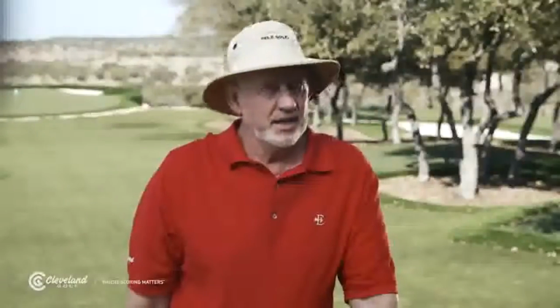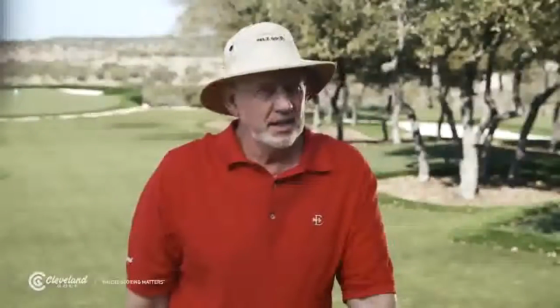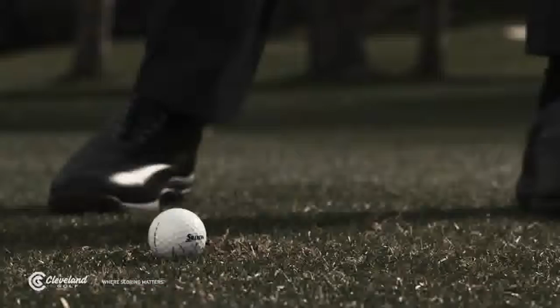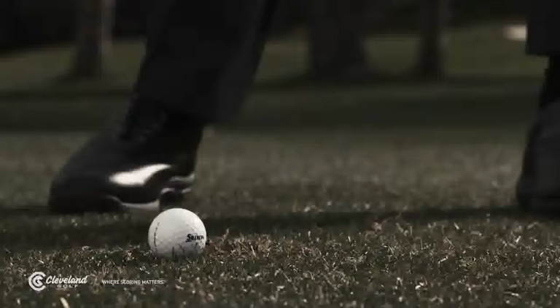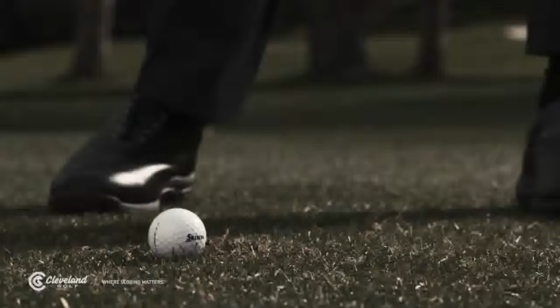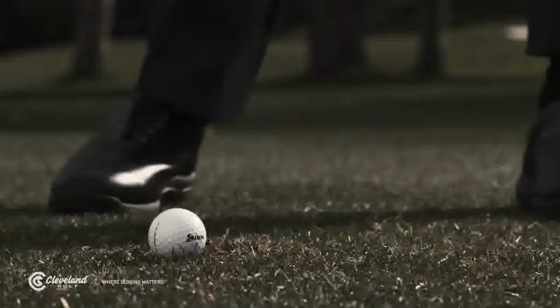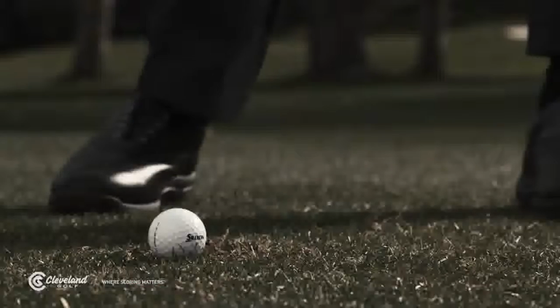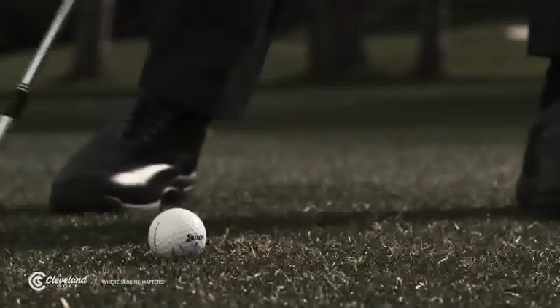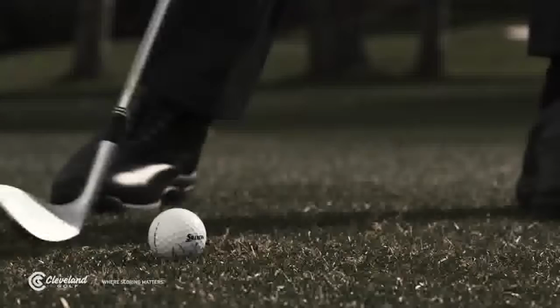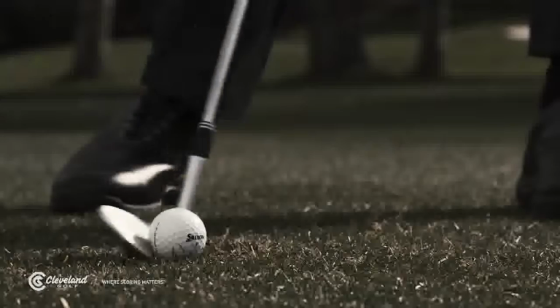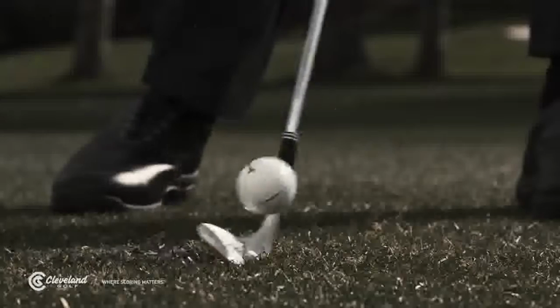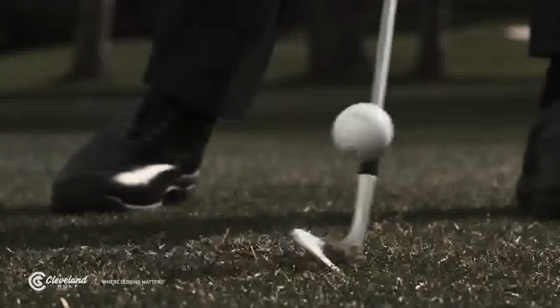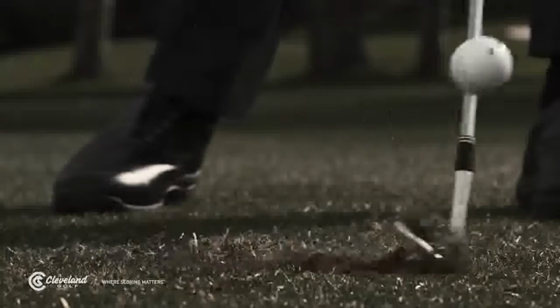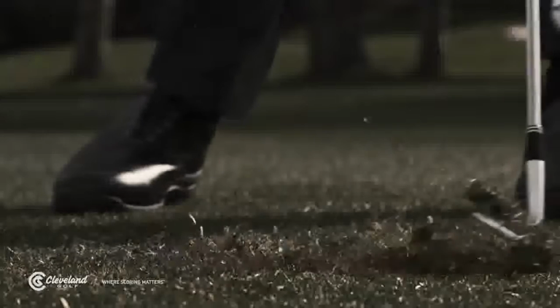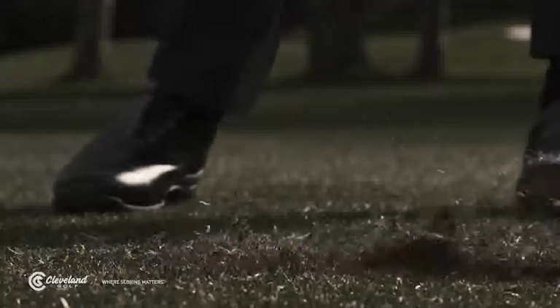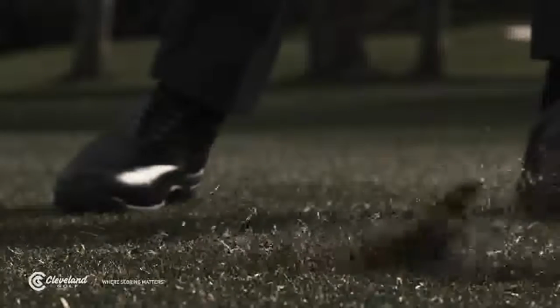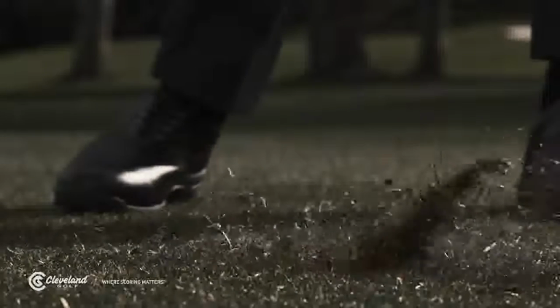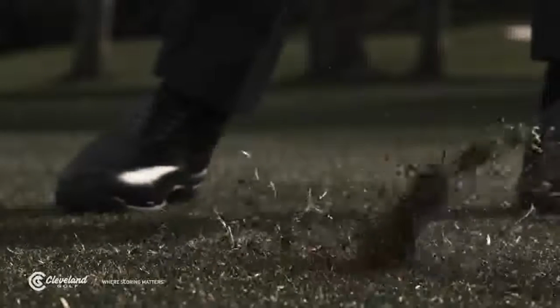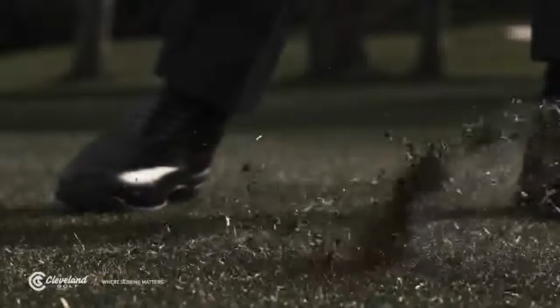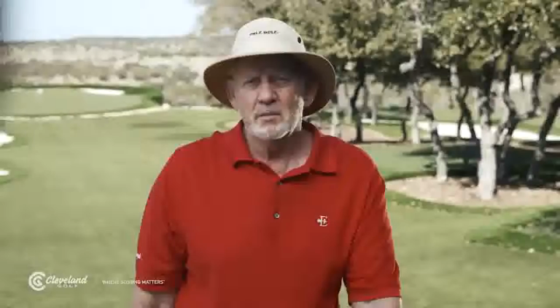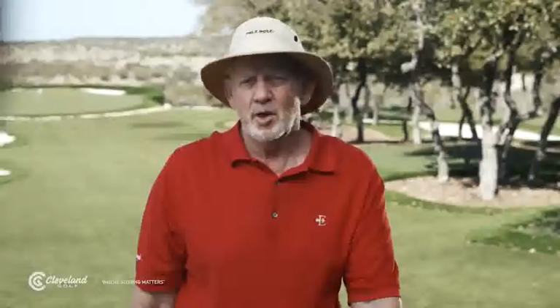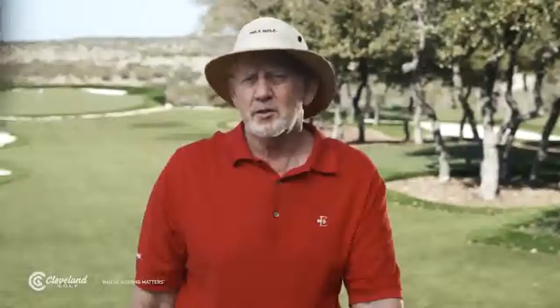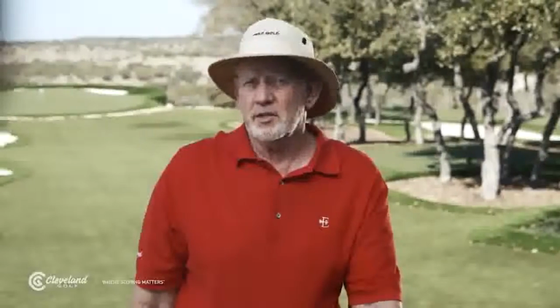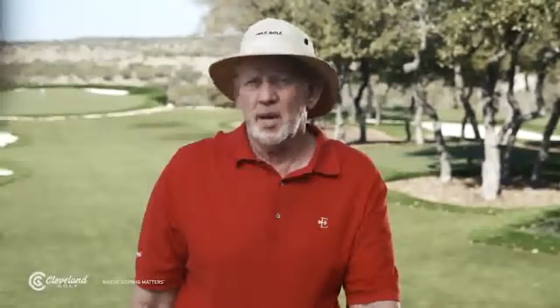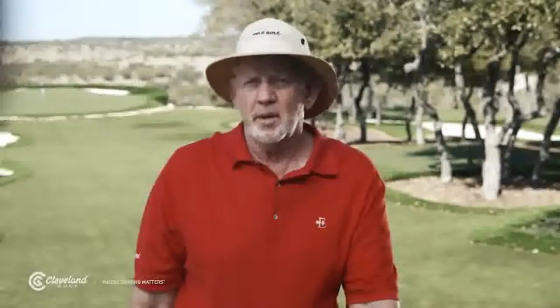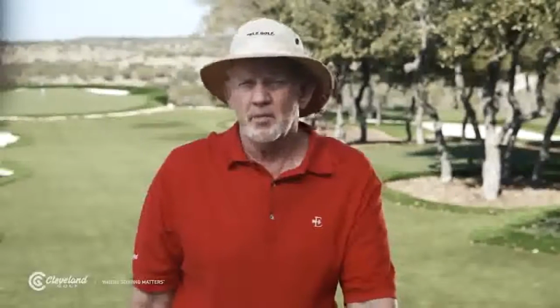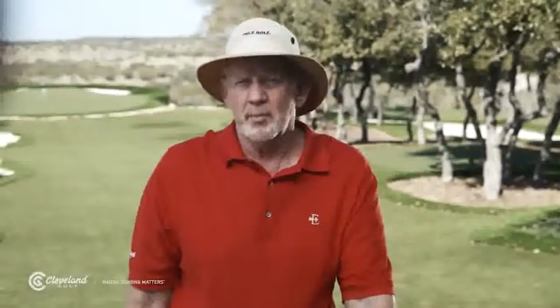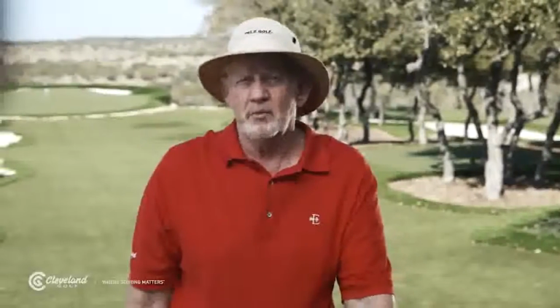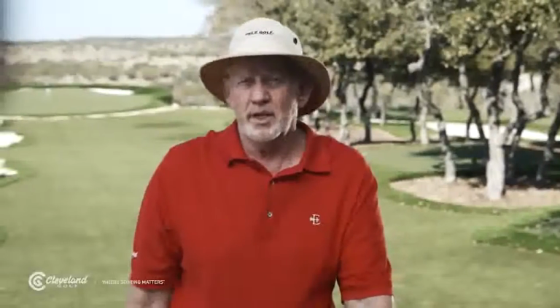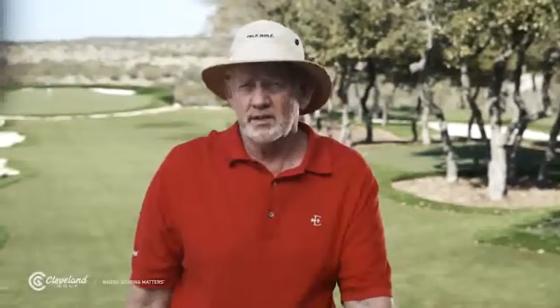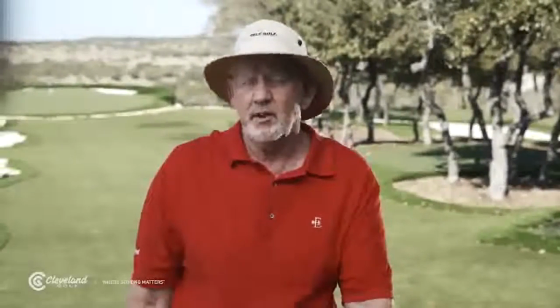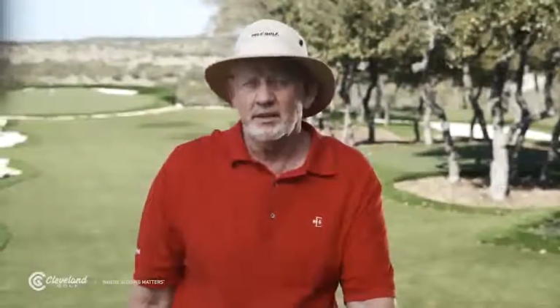Ideally, you want the center of the sole interacting with the turf so the club doesn't dig but also doesn't pop up abruptly when it hits the ground.